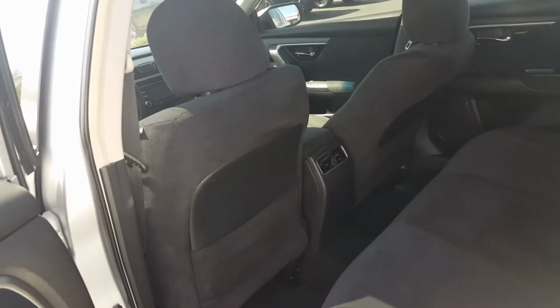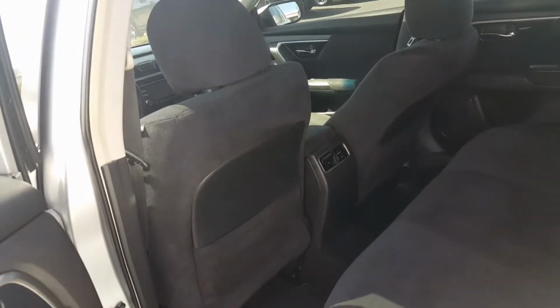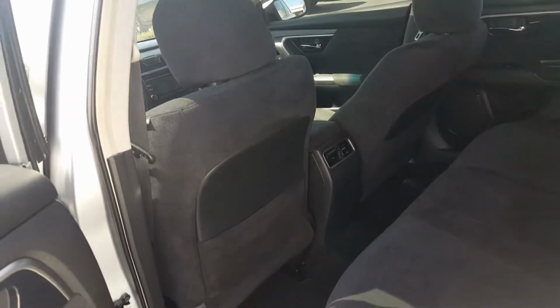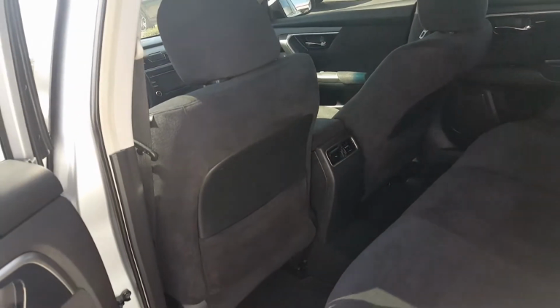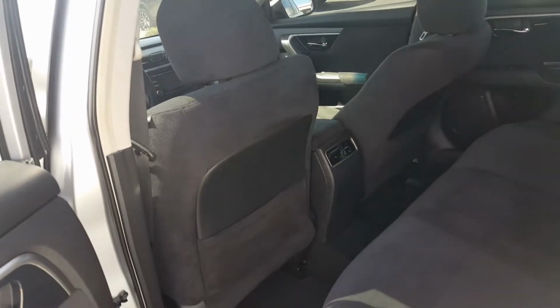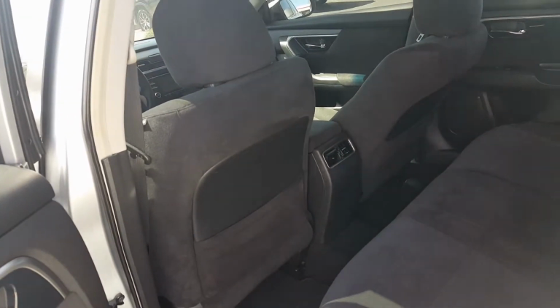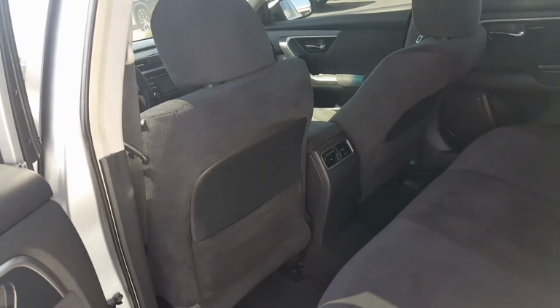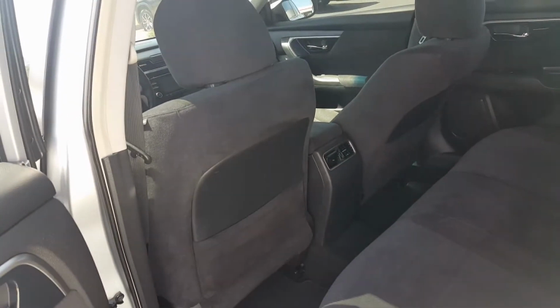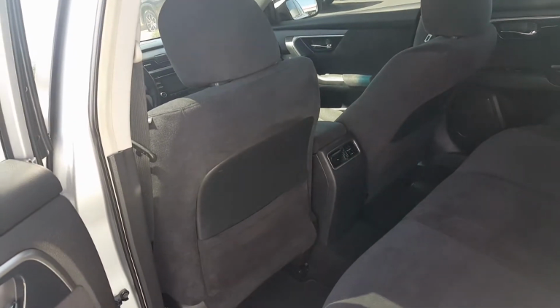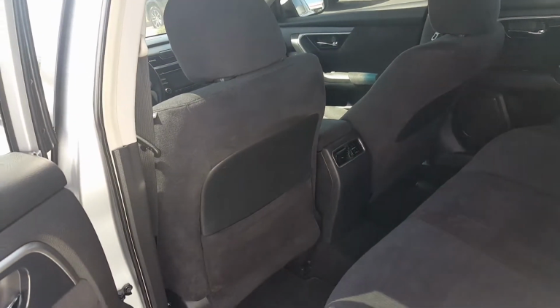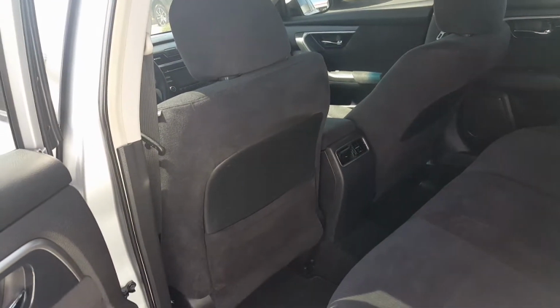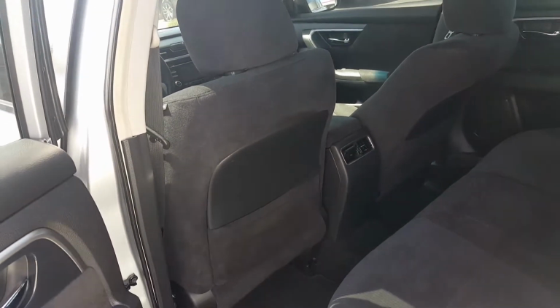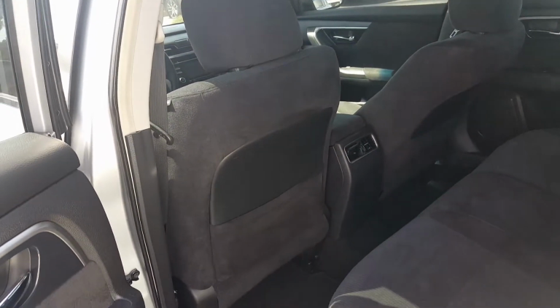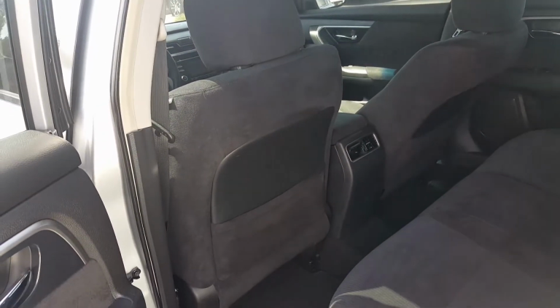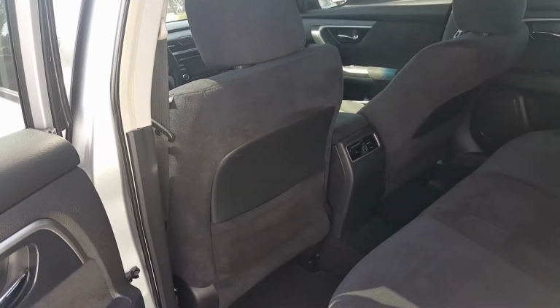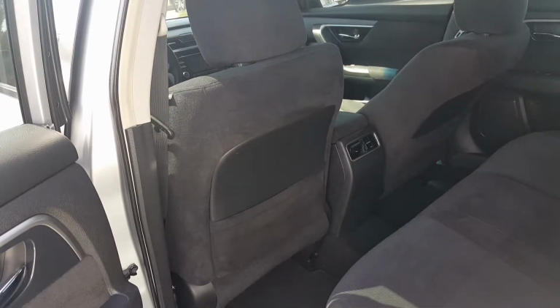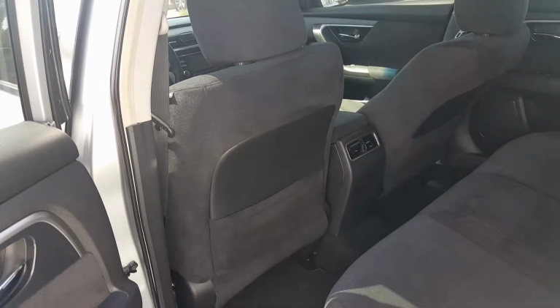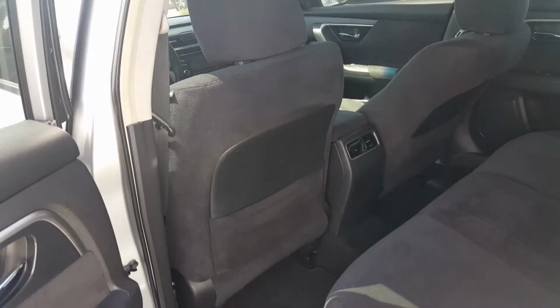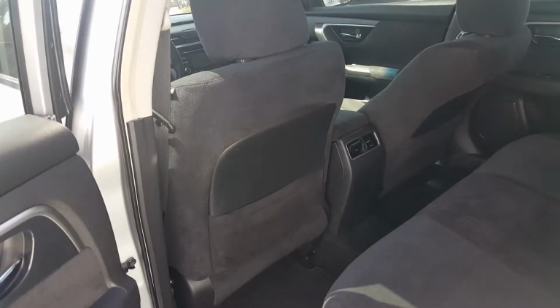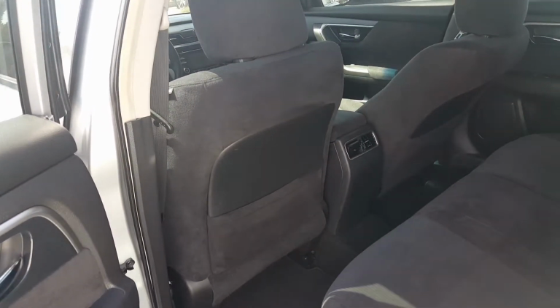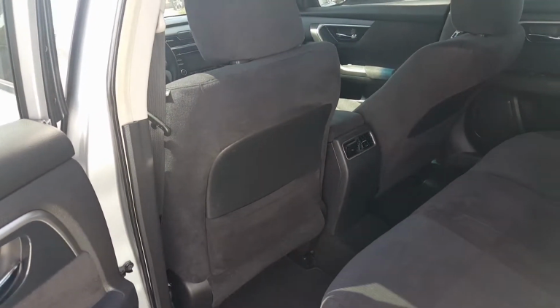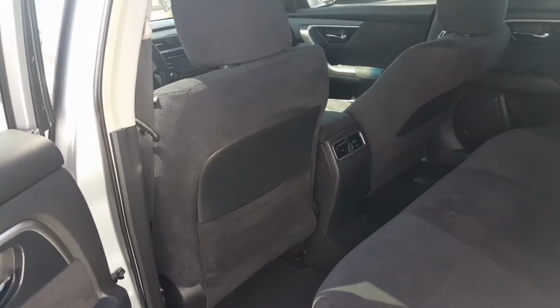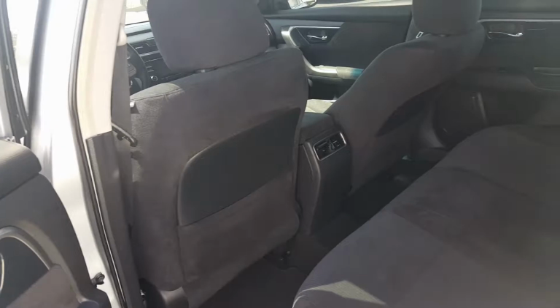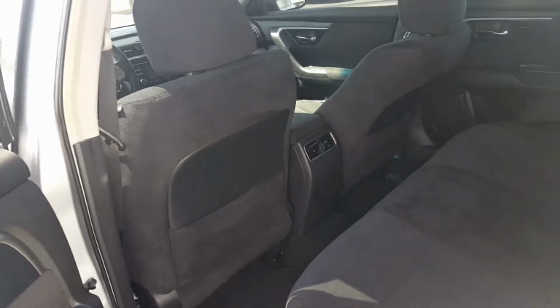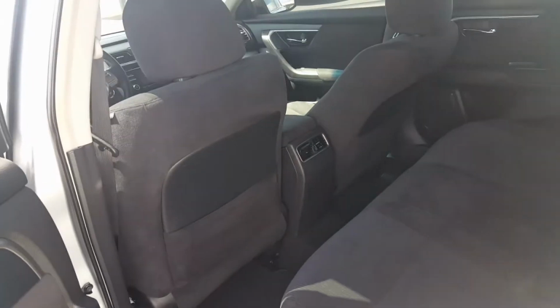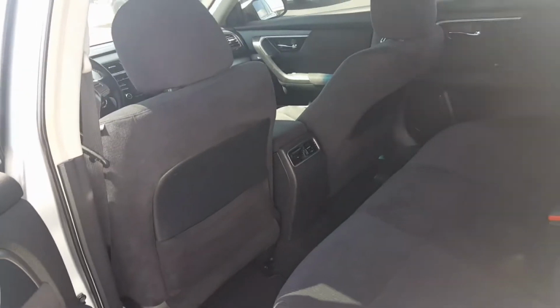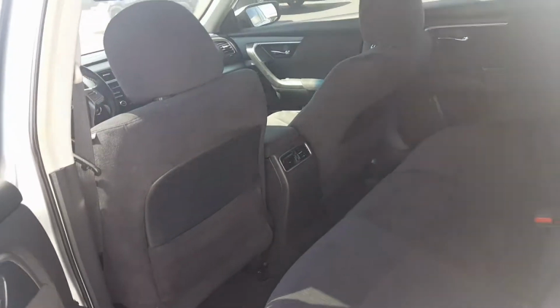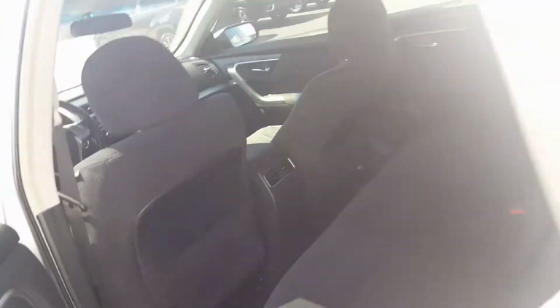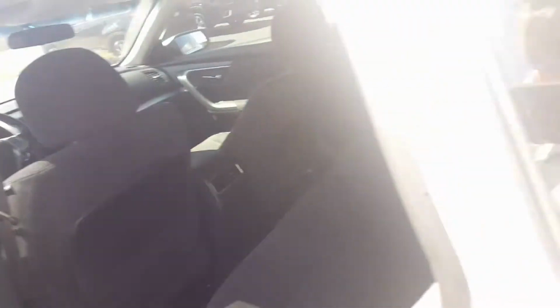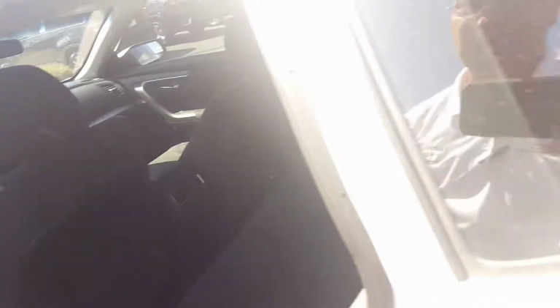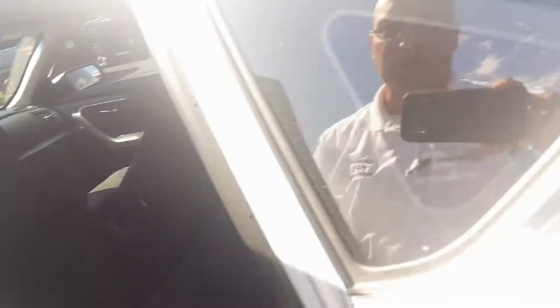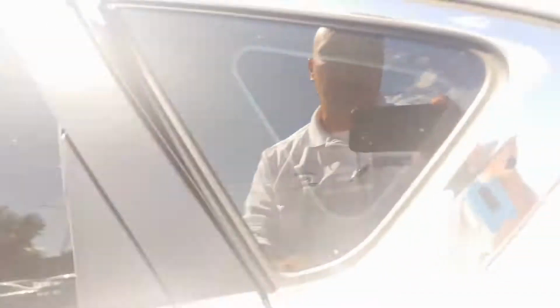Very nice feature right there to have the vents come through the console. And for family members or pets — four-legged children — I'll have those too.